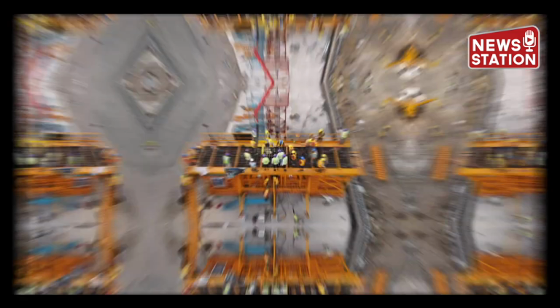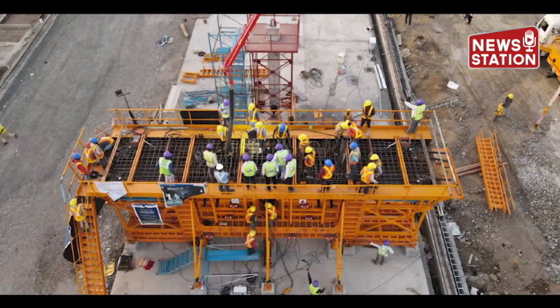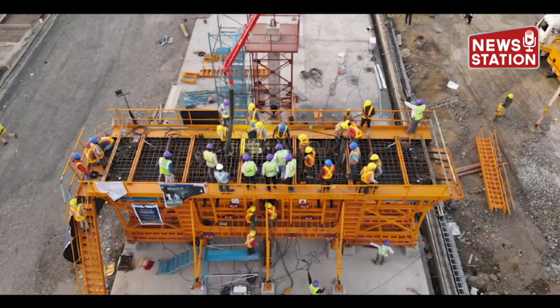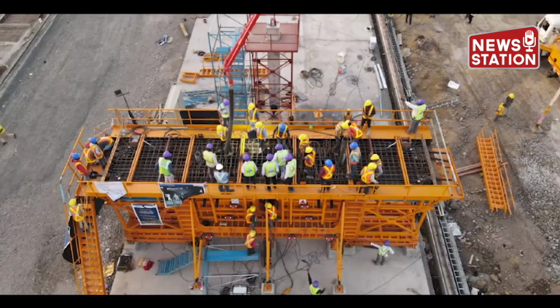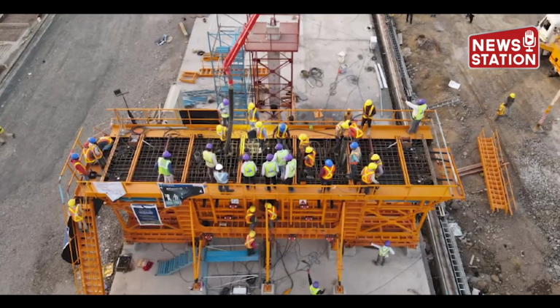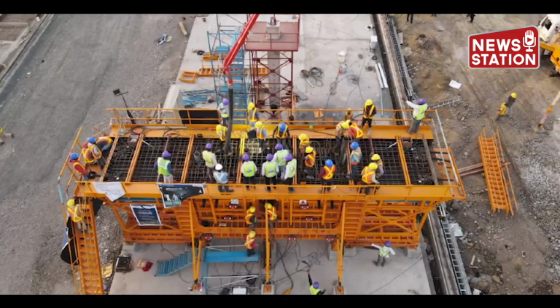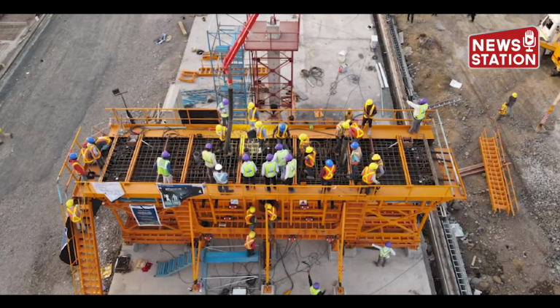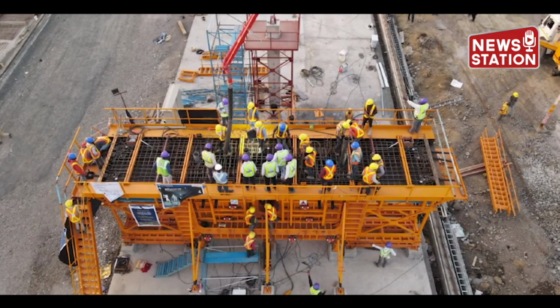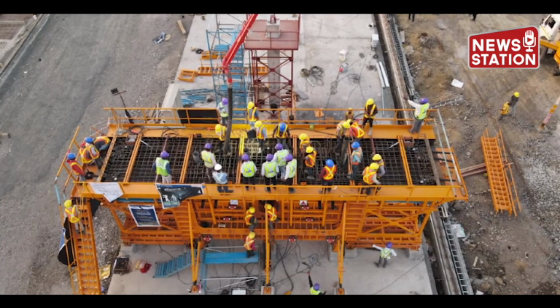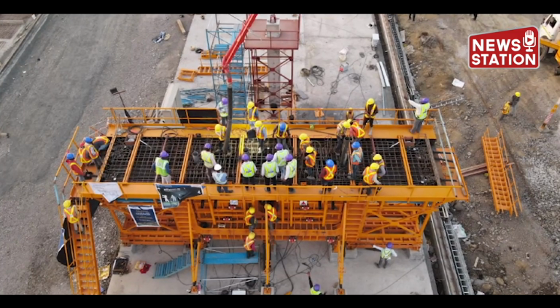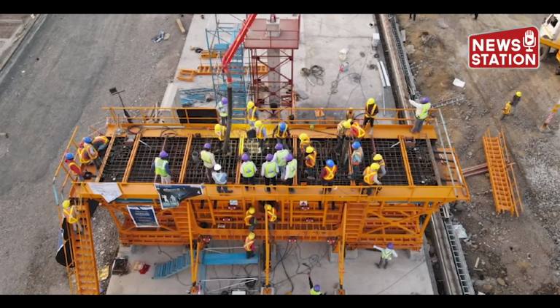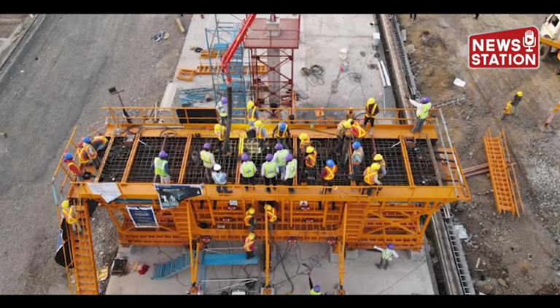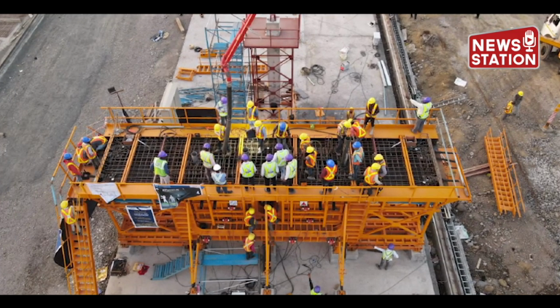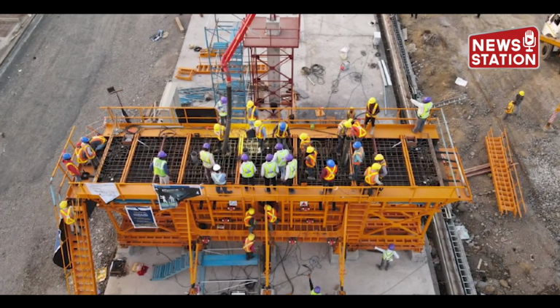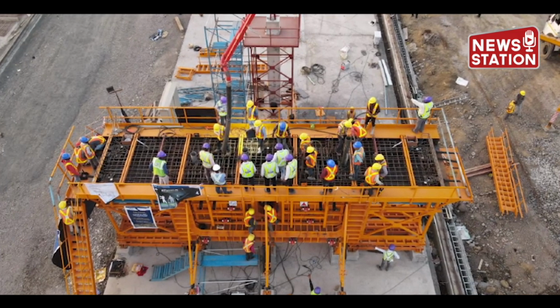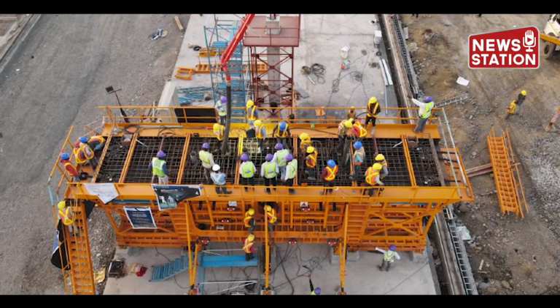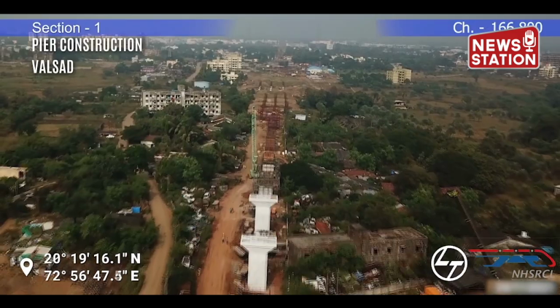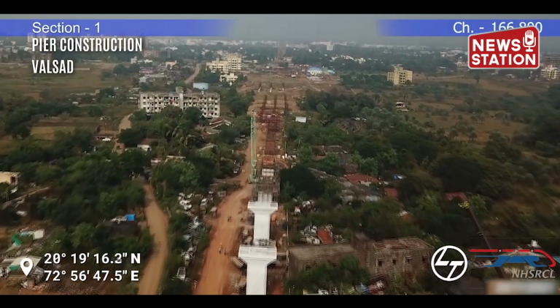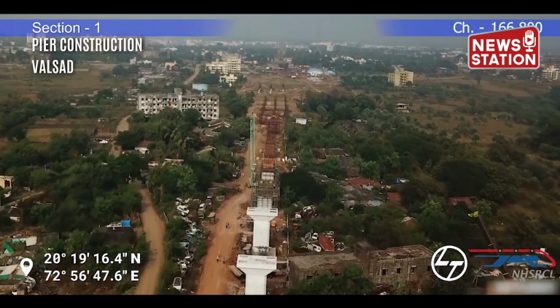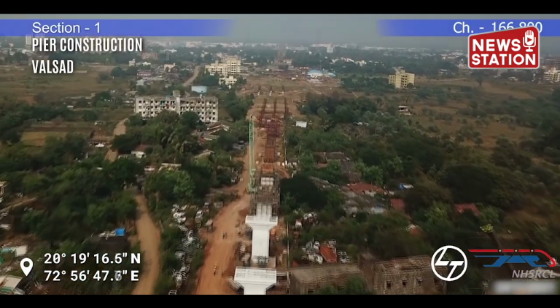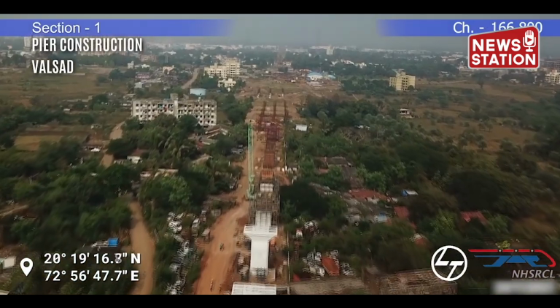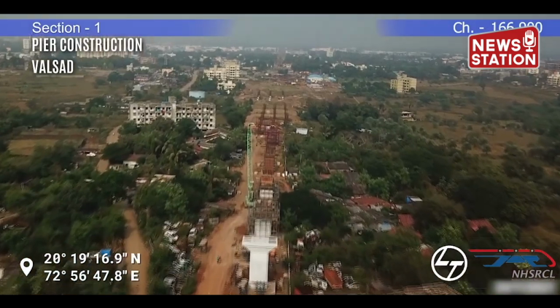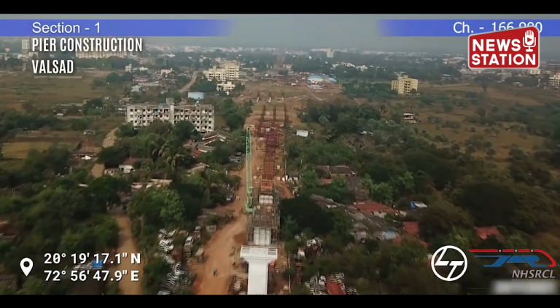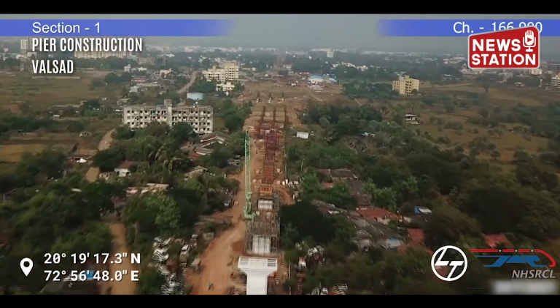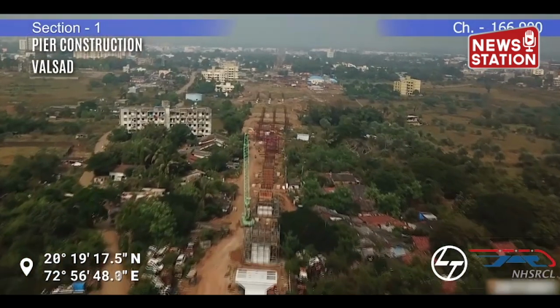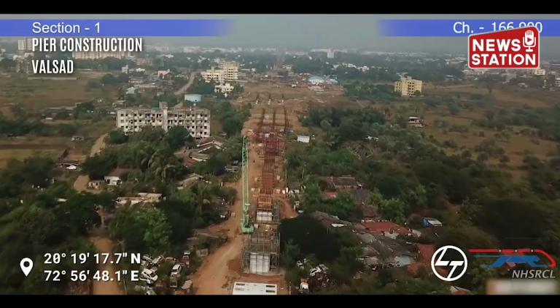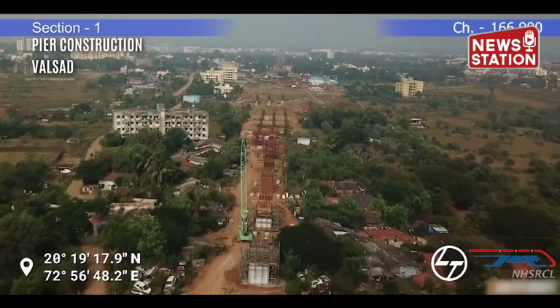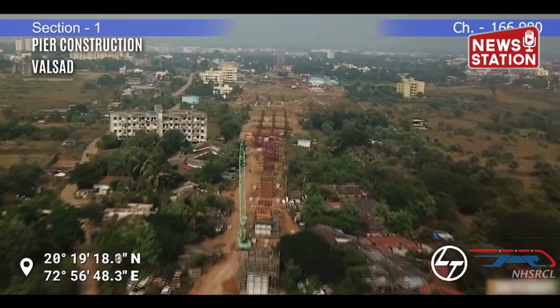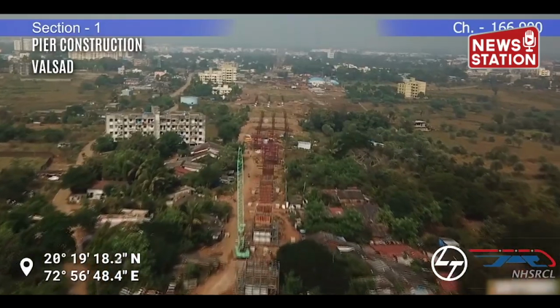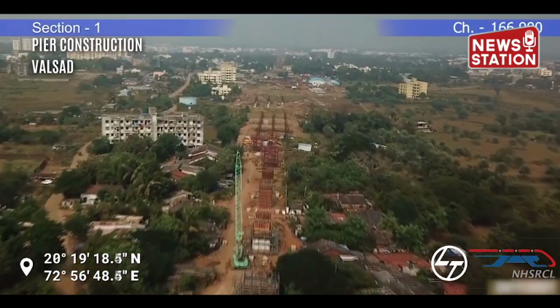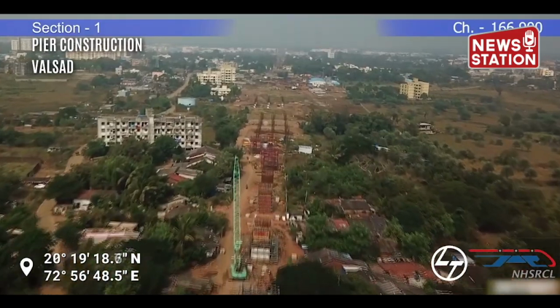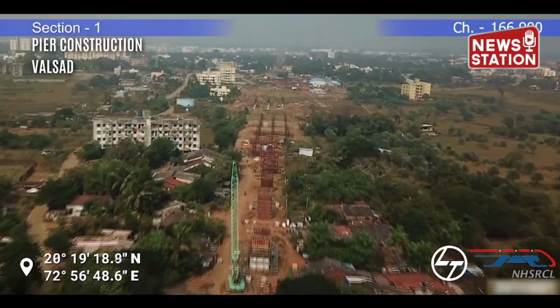In District Valsad, pier construction and Wapi station work is in progress at Chainage 167.